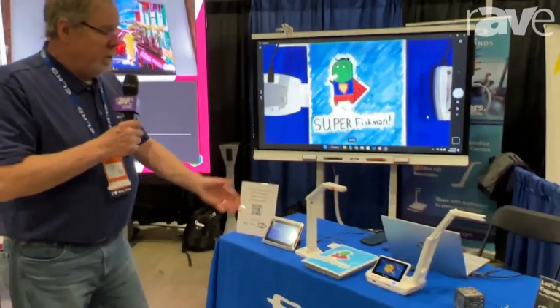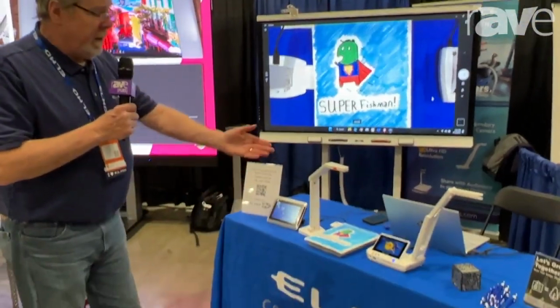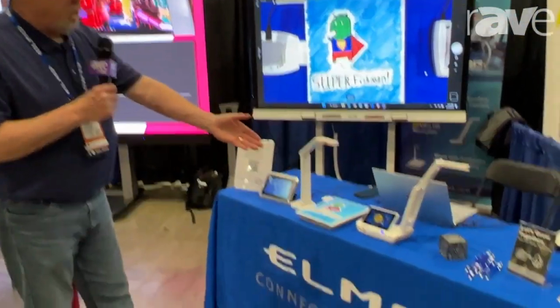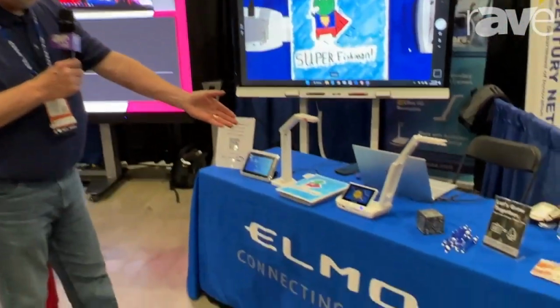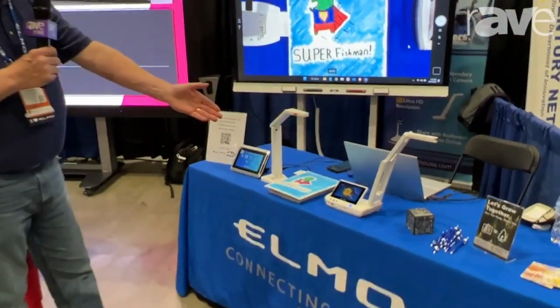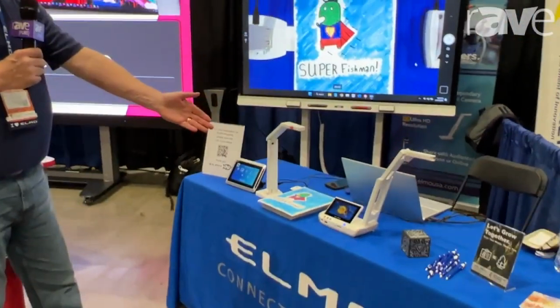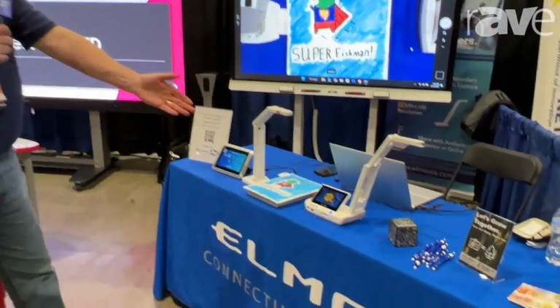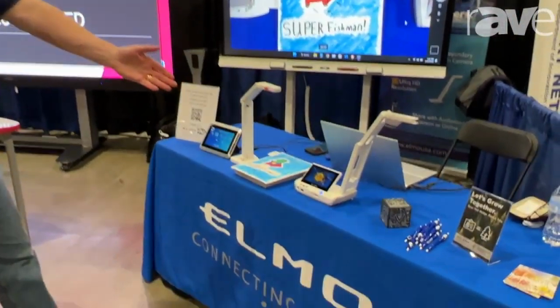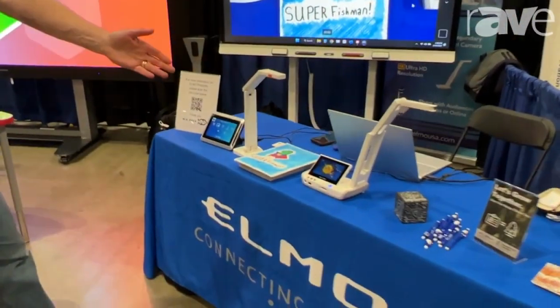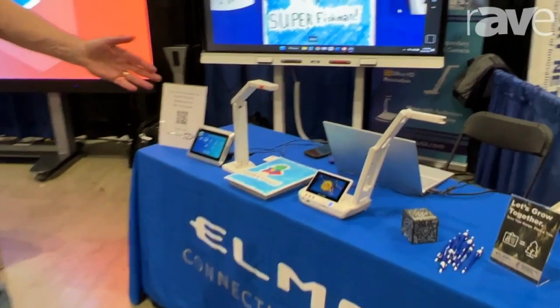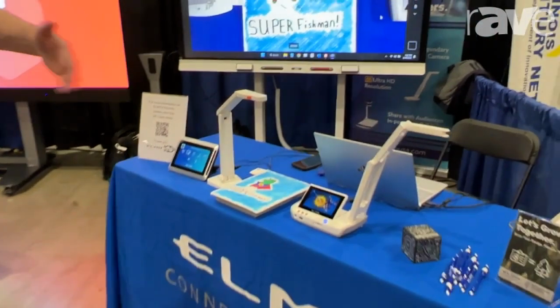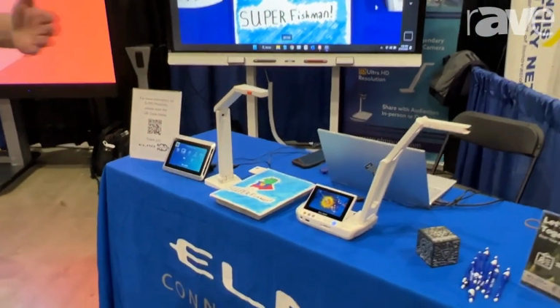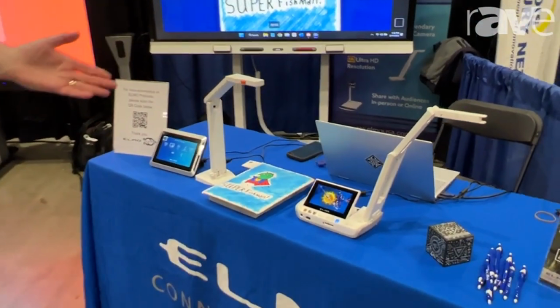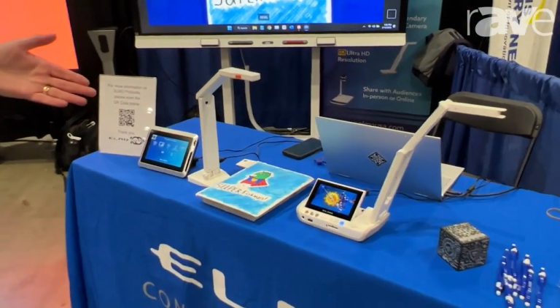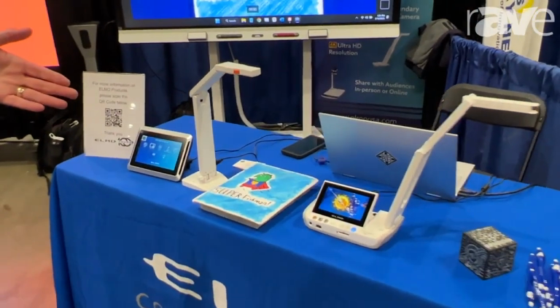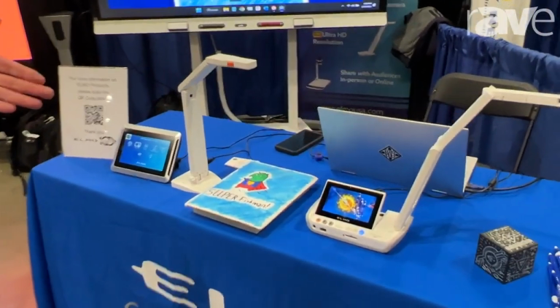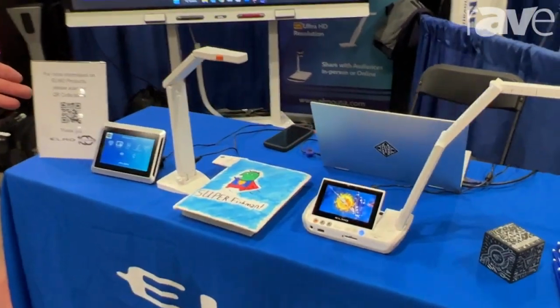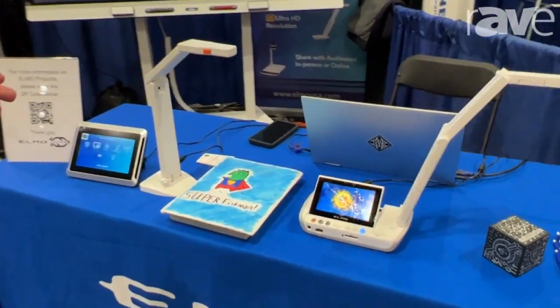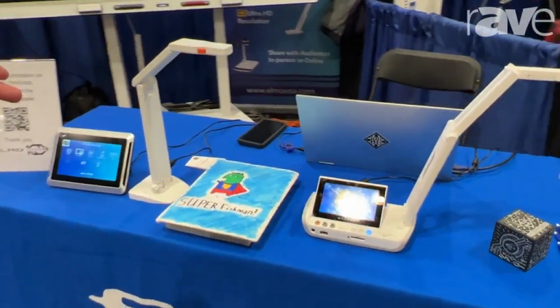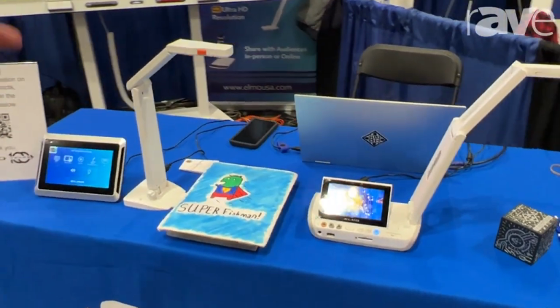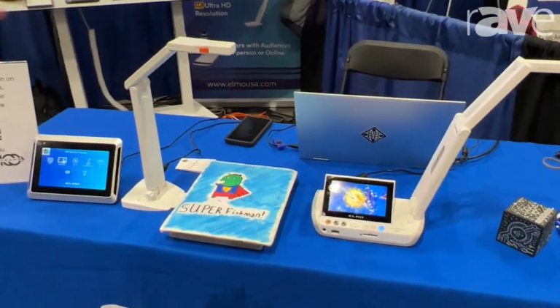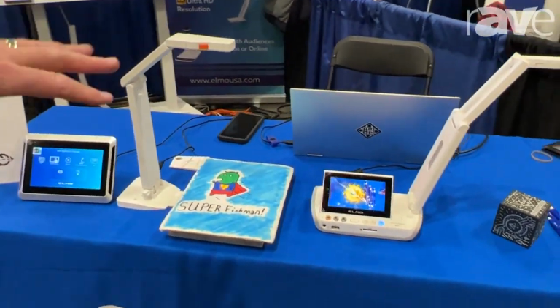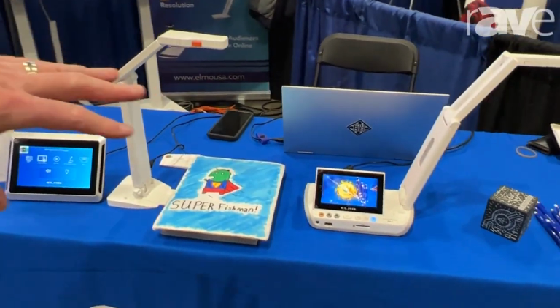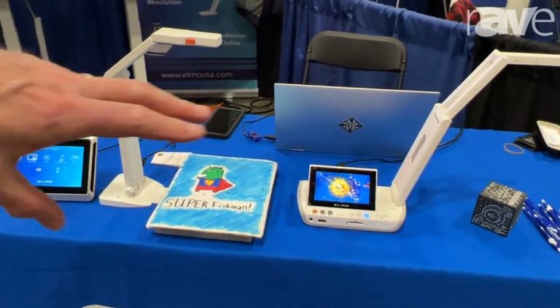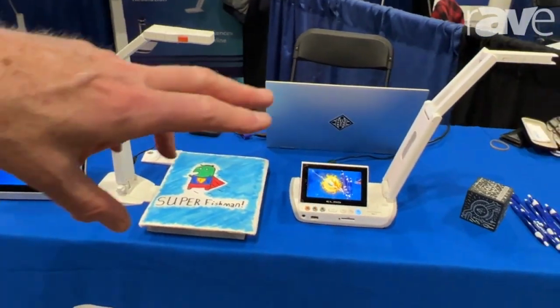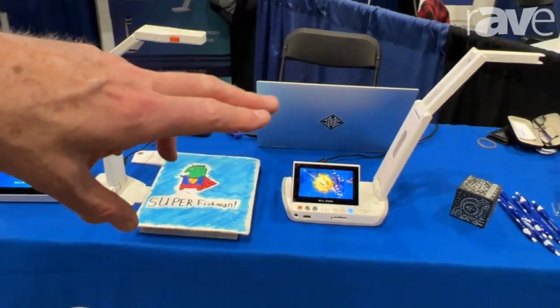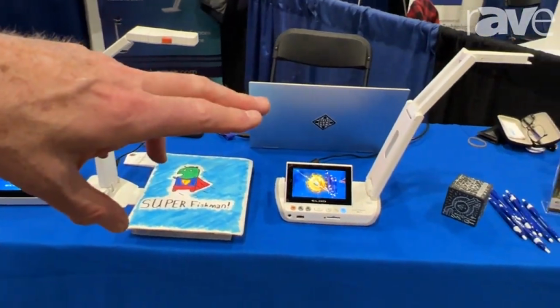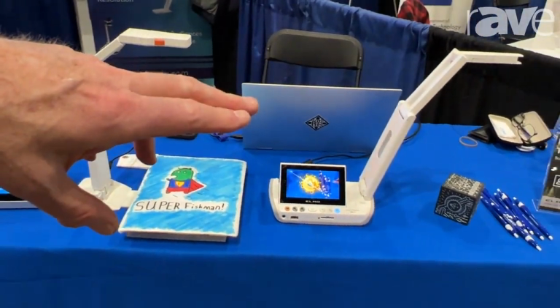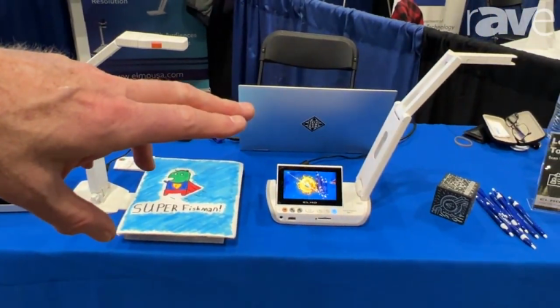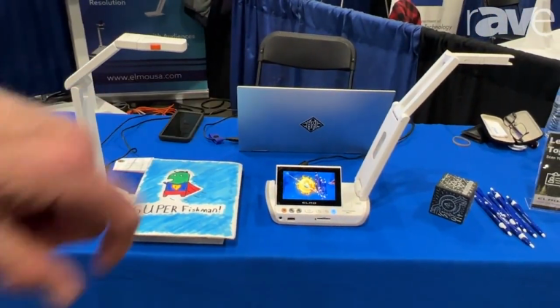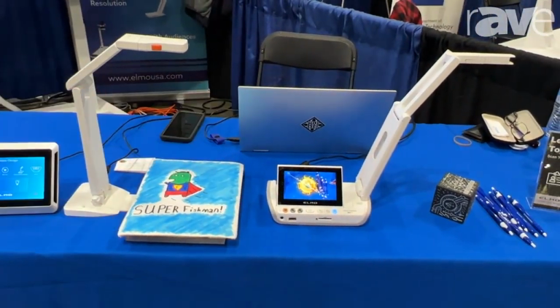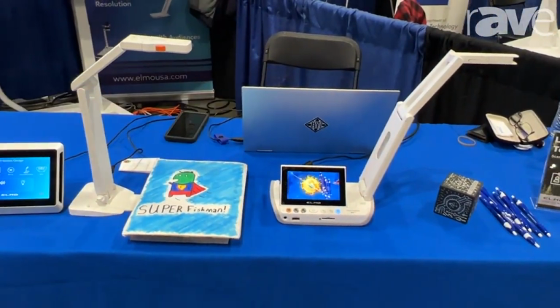We have our wireless document cameras — we have a number of those models — and we're showing it running an Android app.